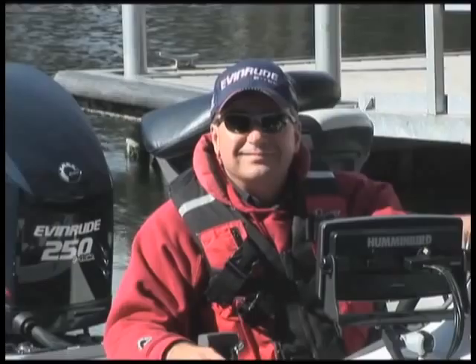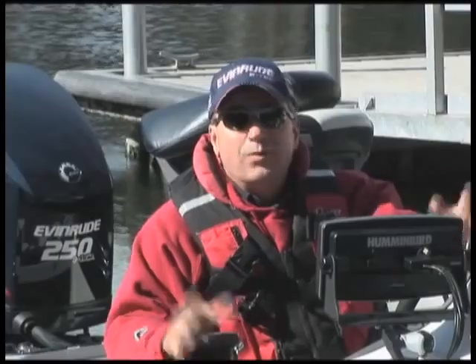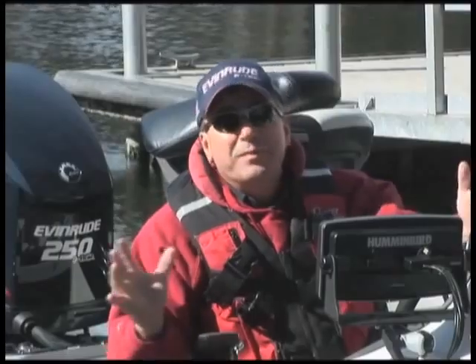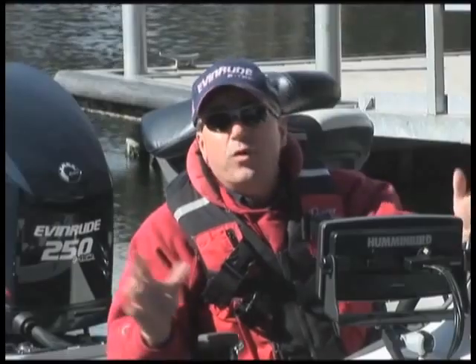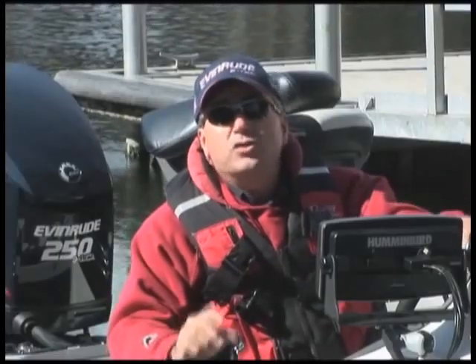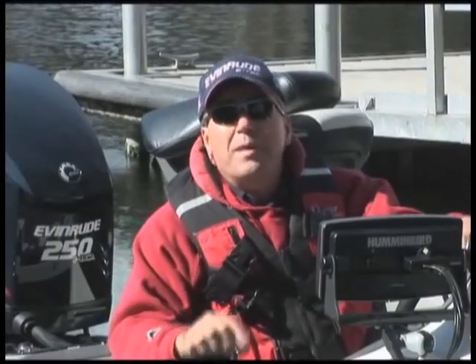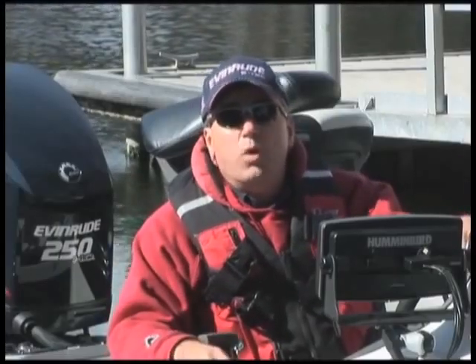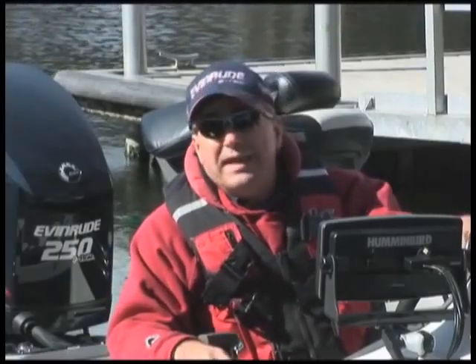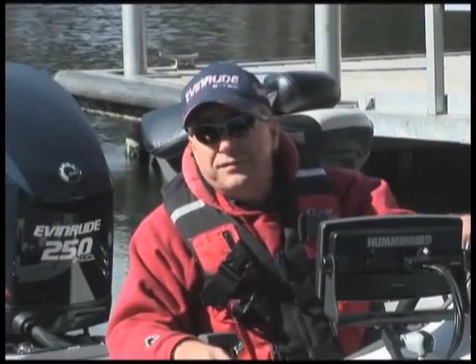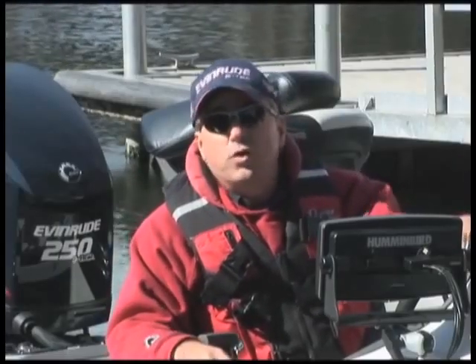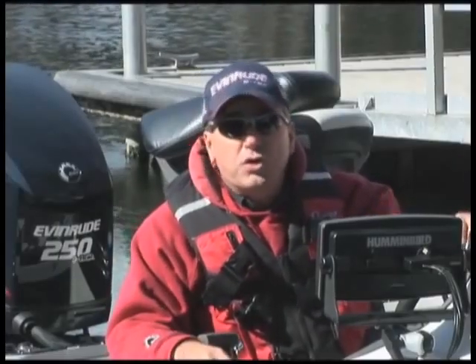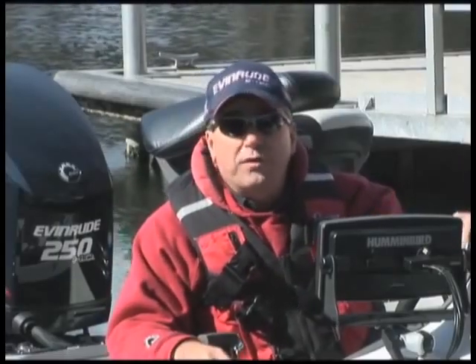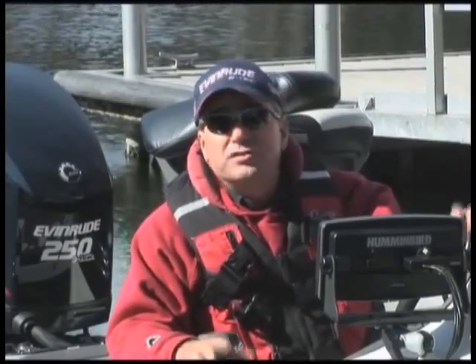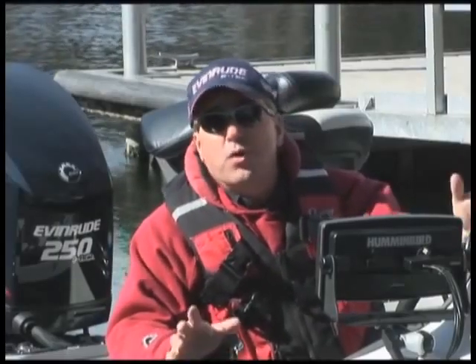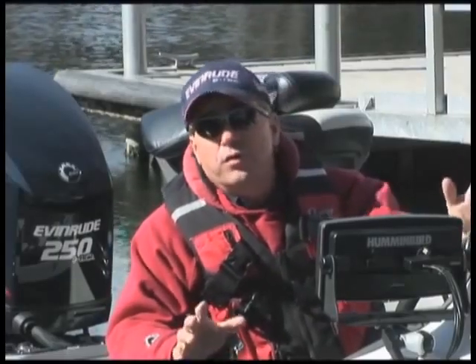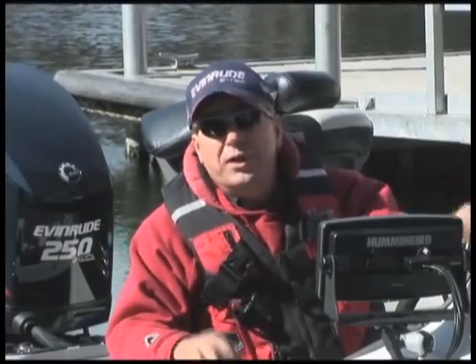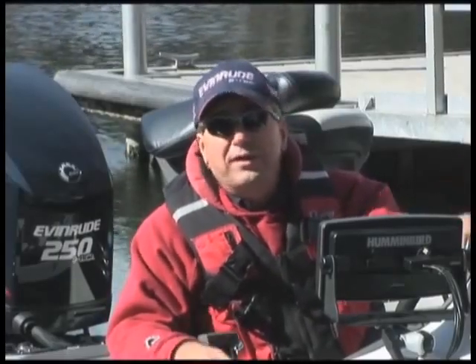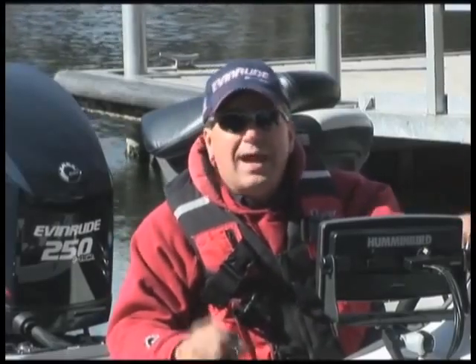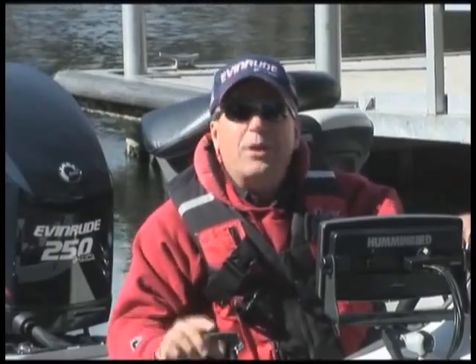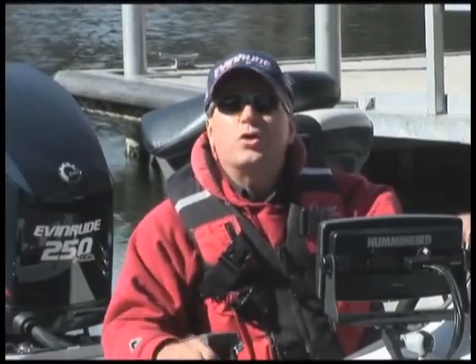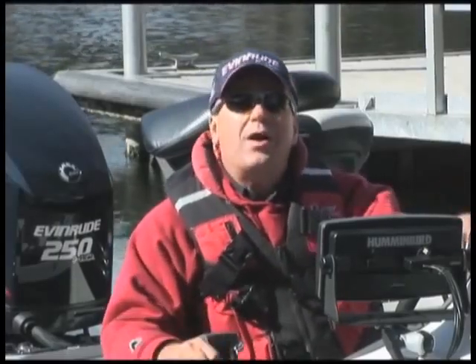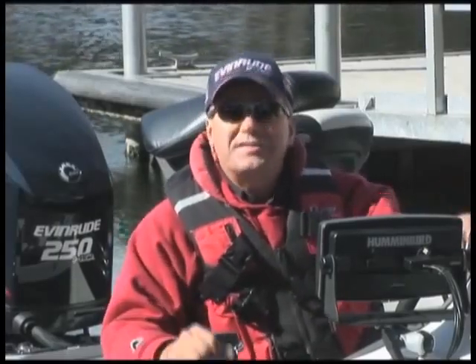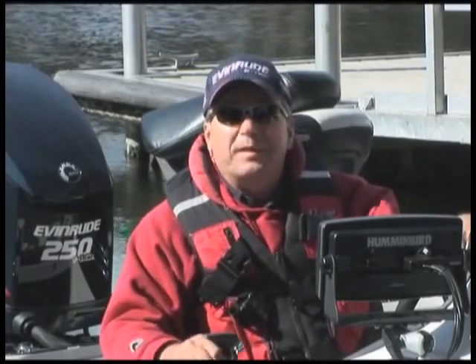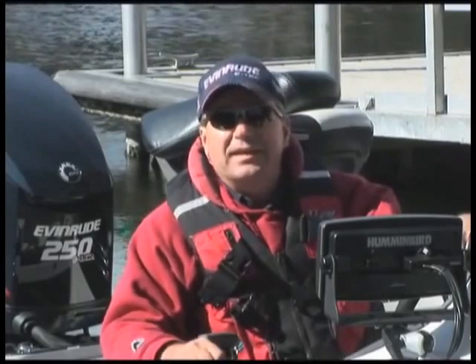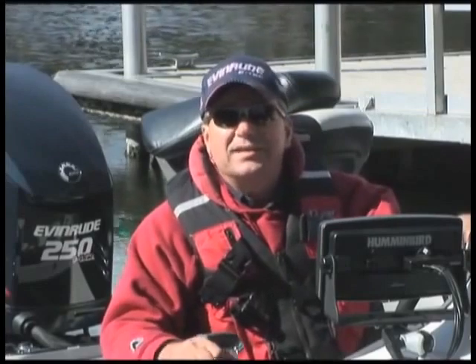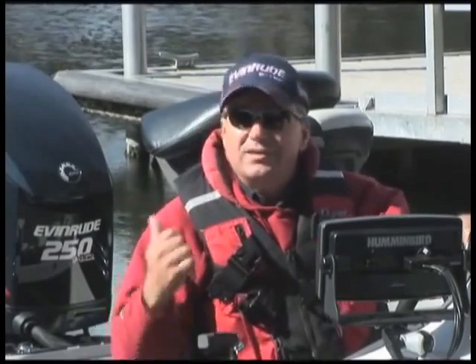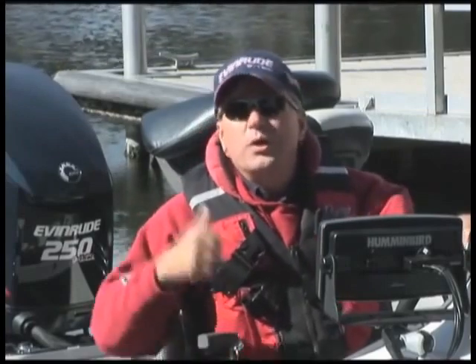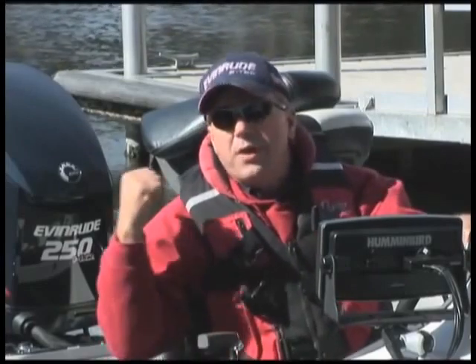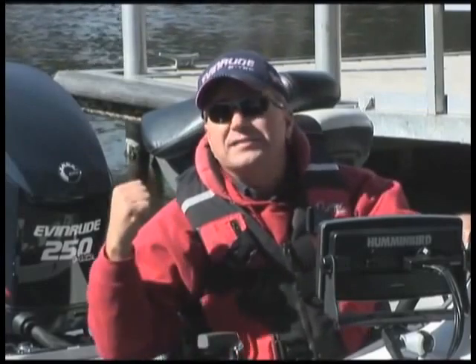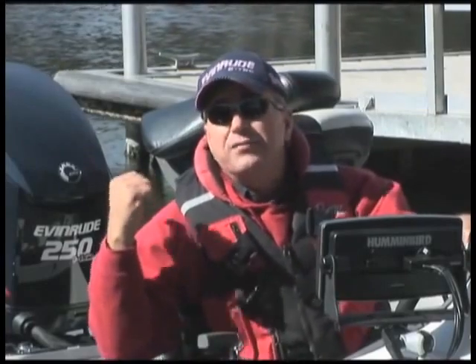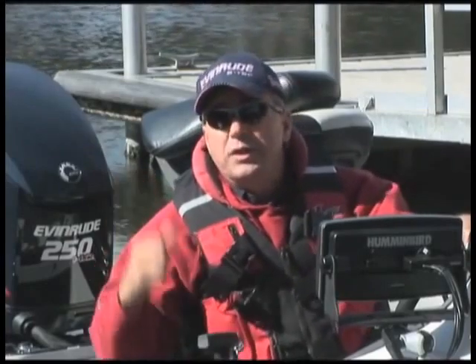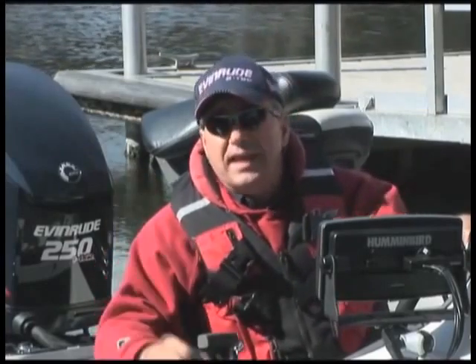Well, before I tow my boat back to the frozen north and store it for the winter, I want to show you how simple it is to winterize an Evinrude E-TEC.